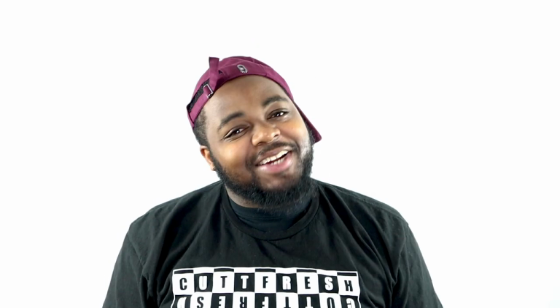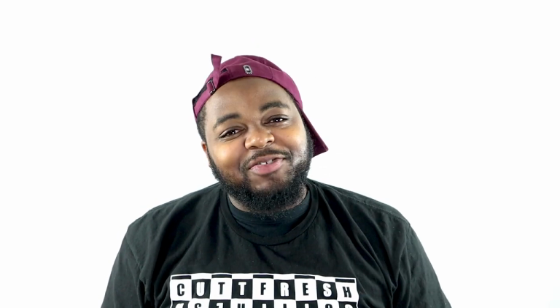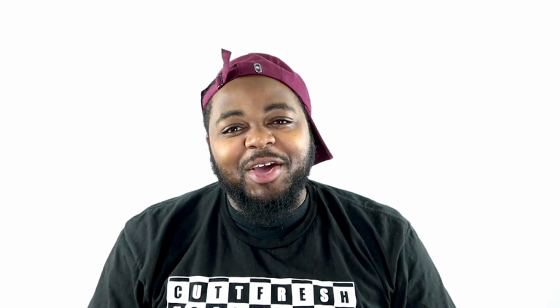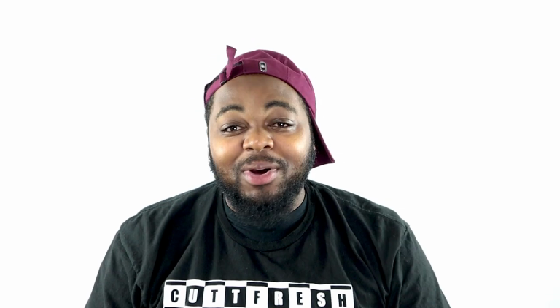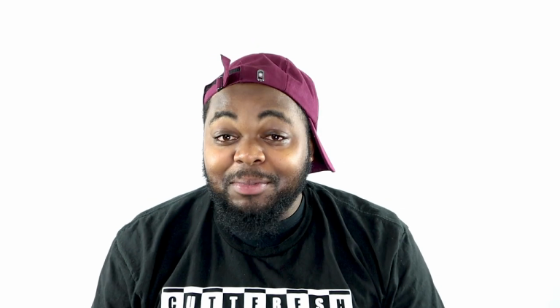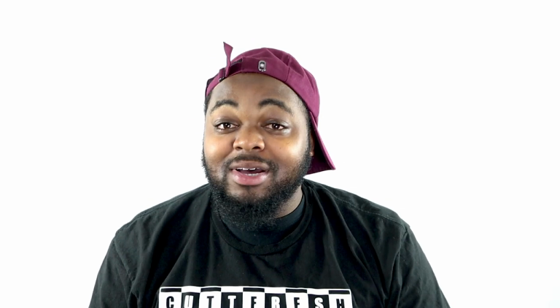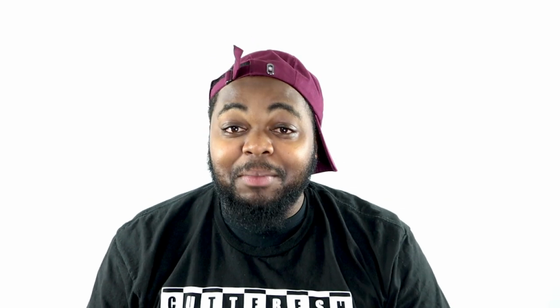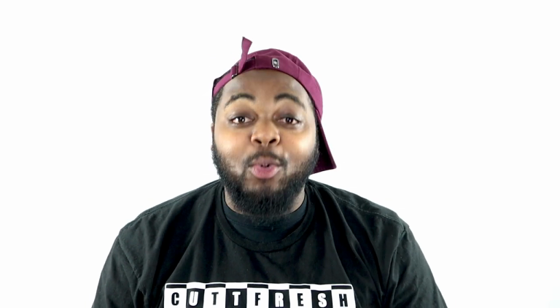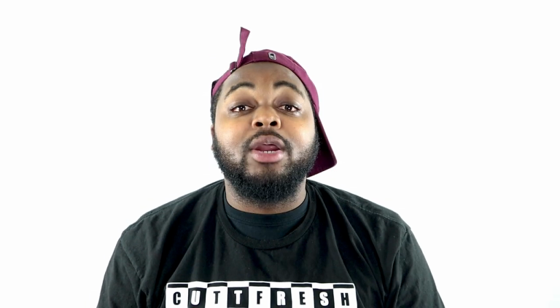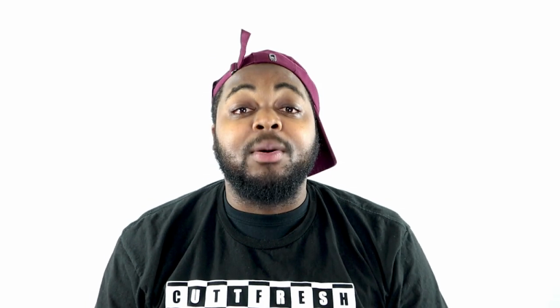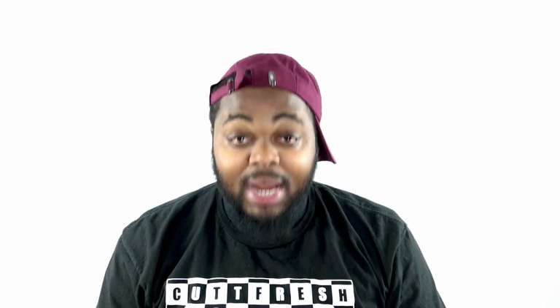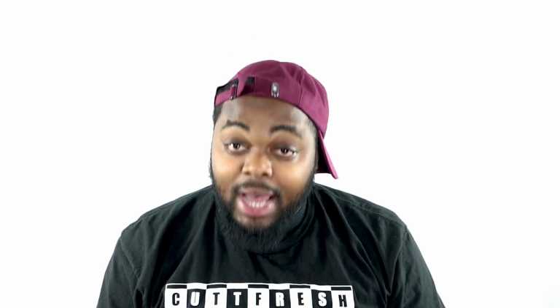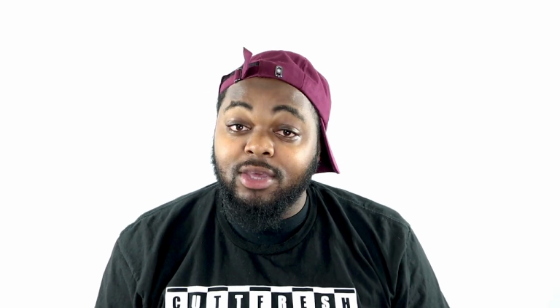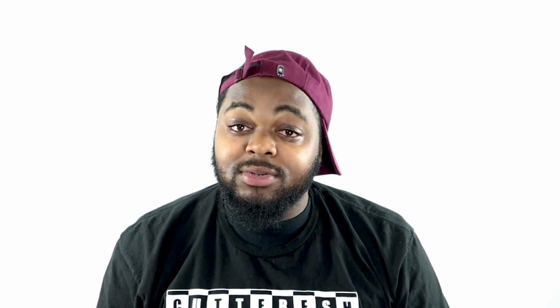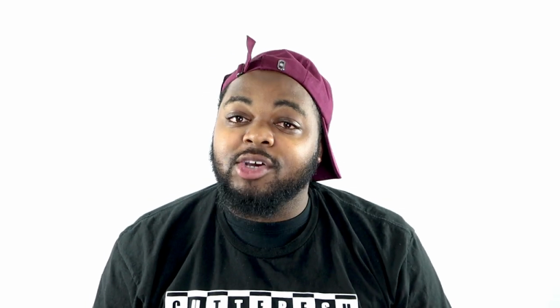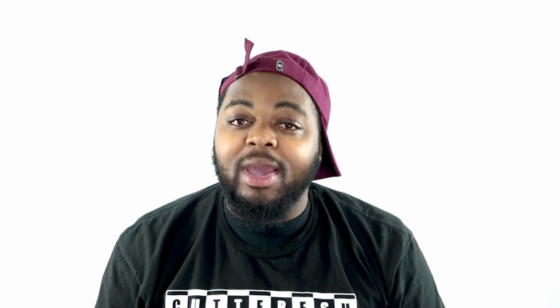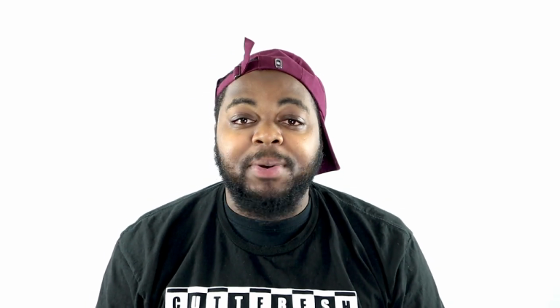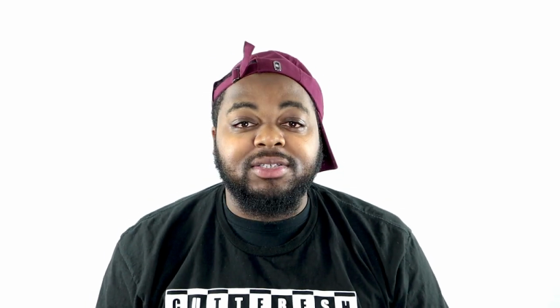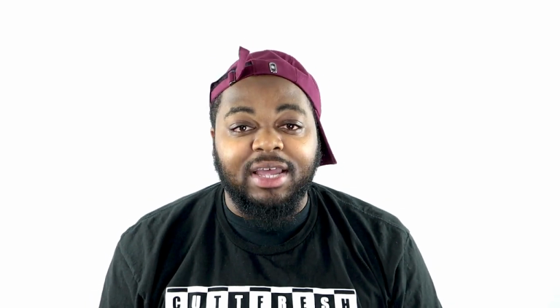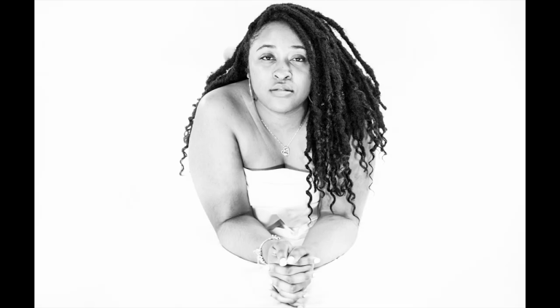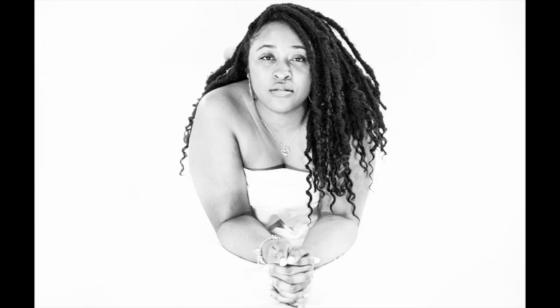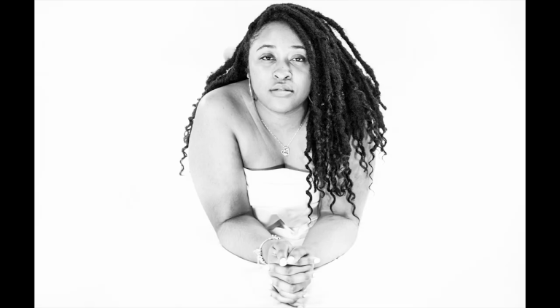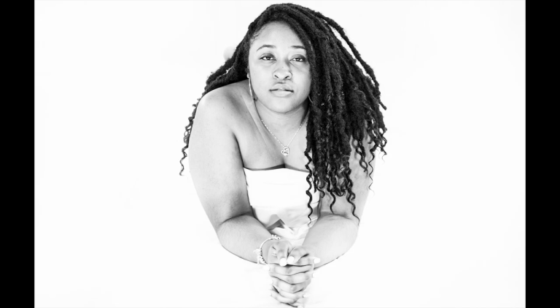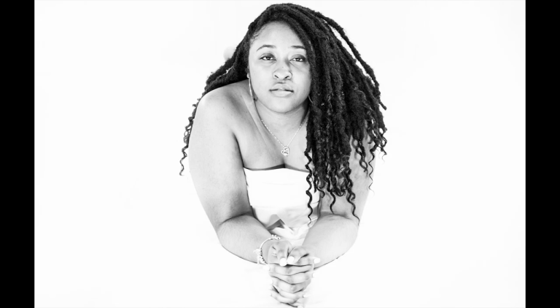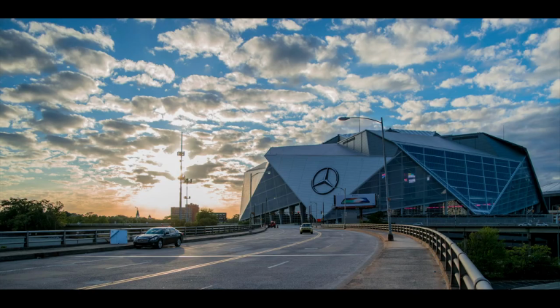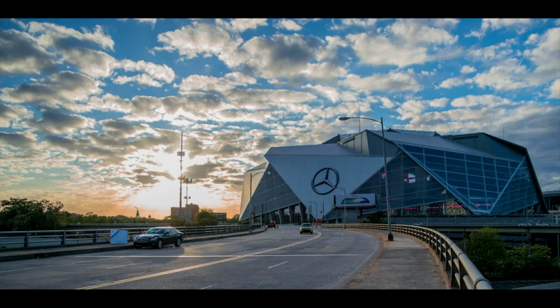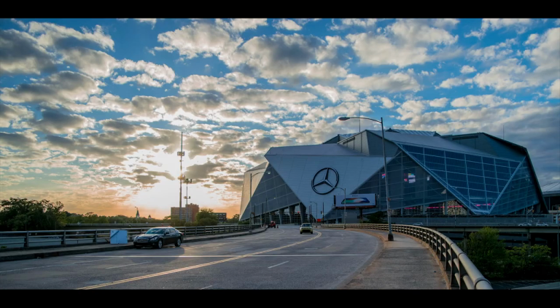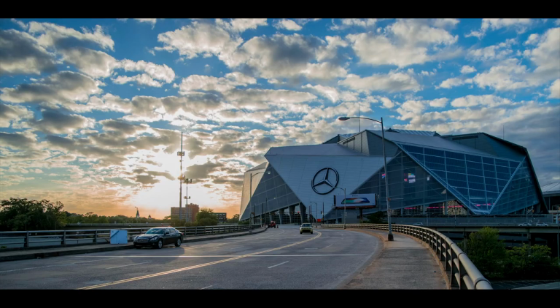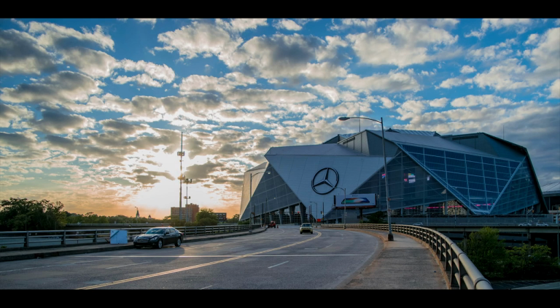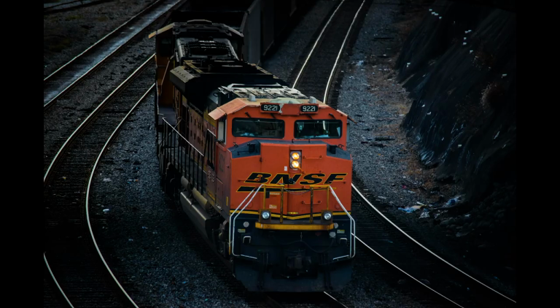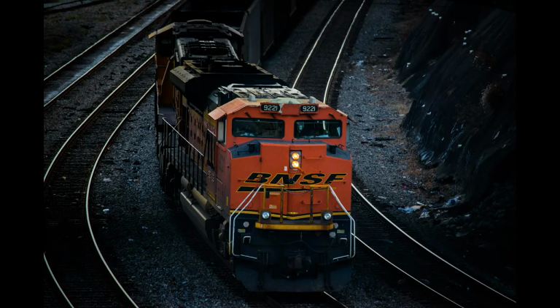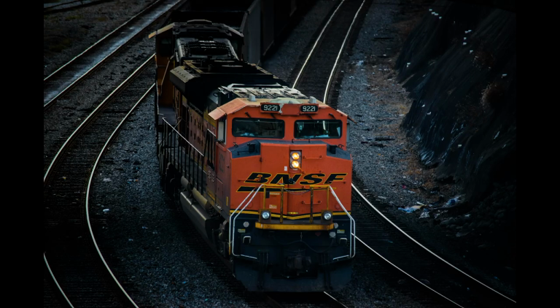In today's video we're going to be talking about what equipment I use to create pictures like this, like this, and like this.